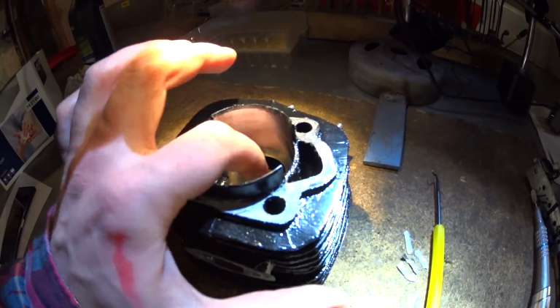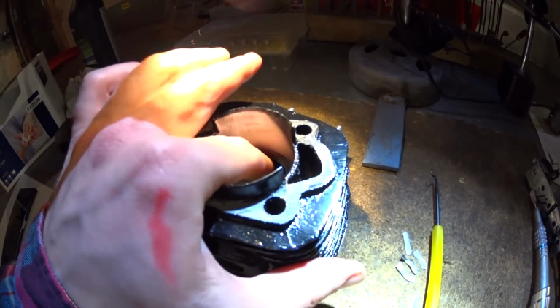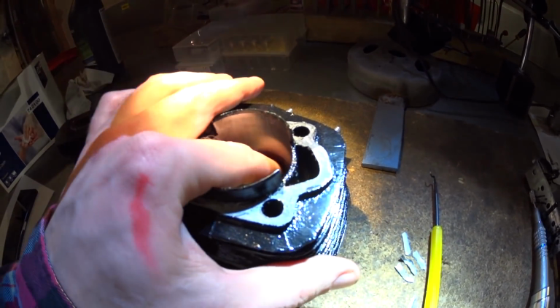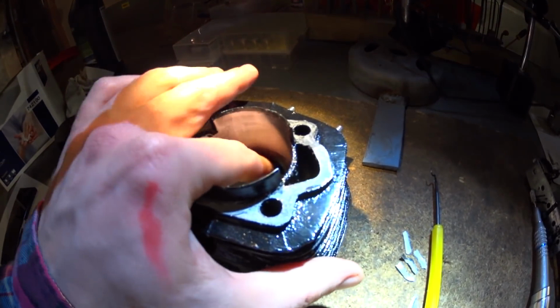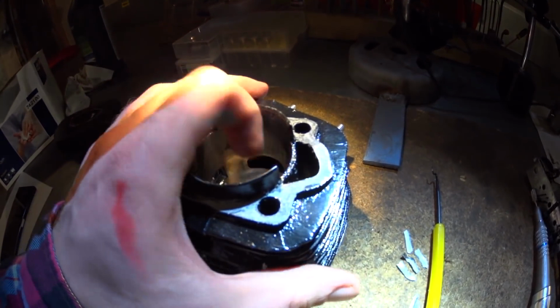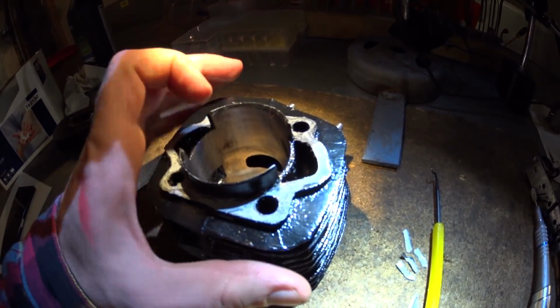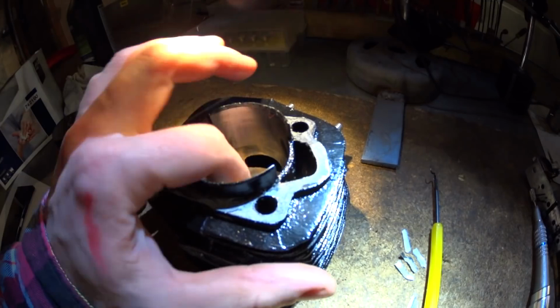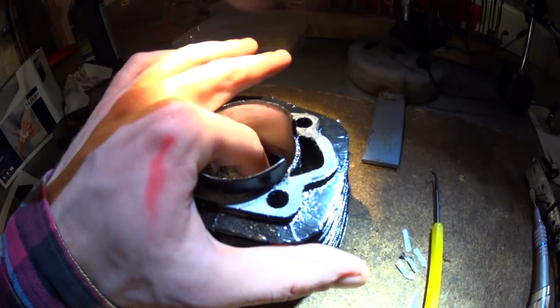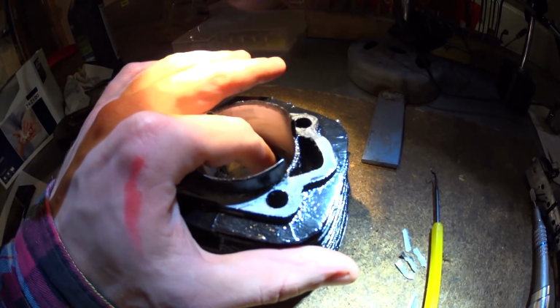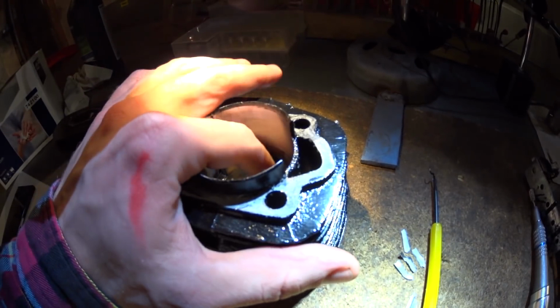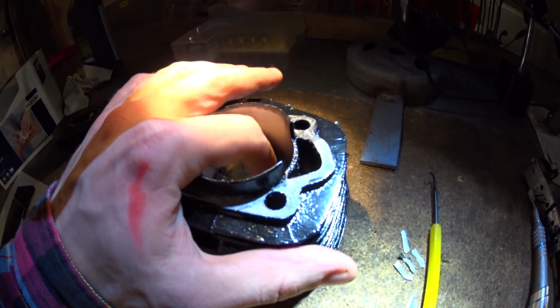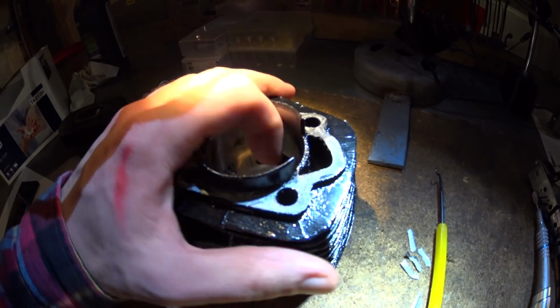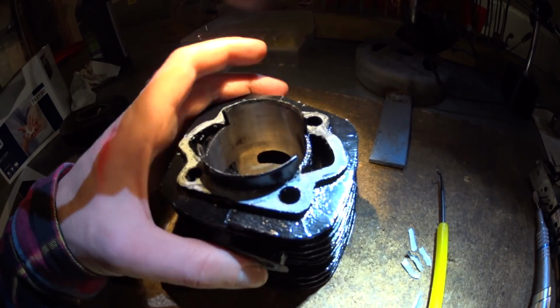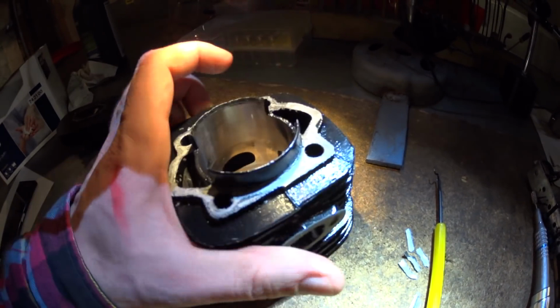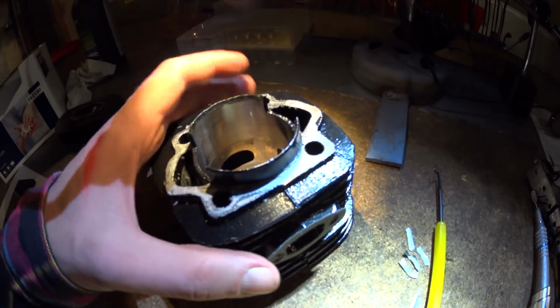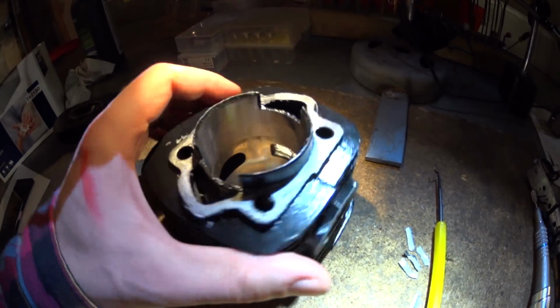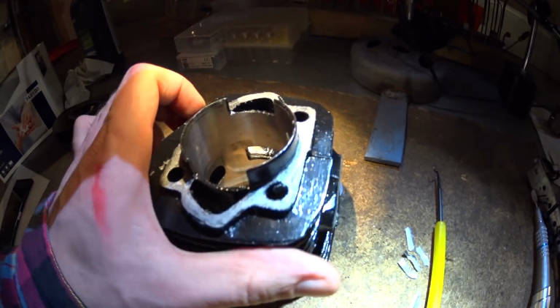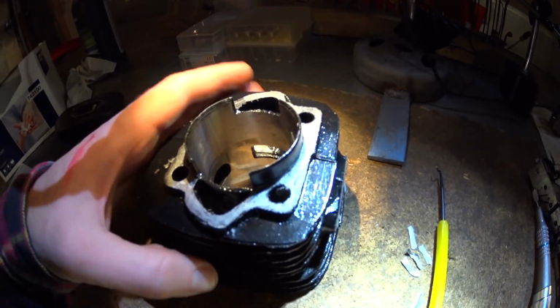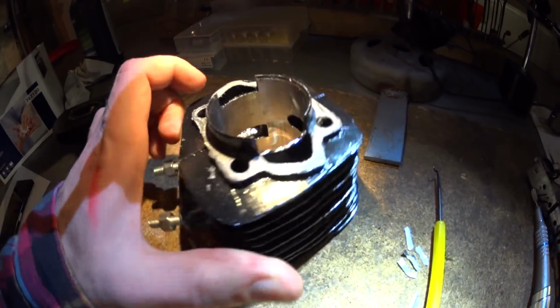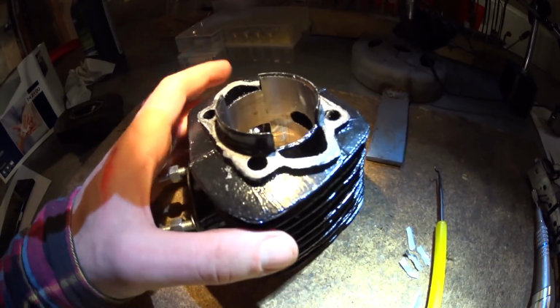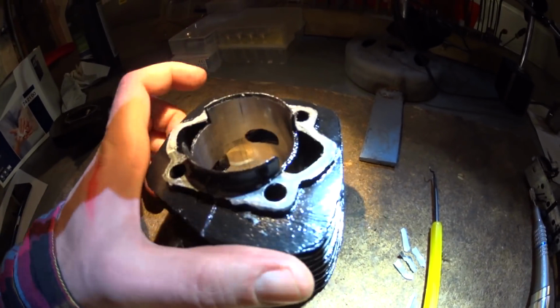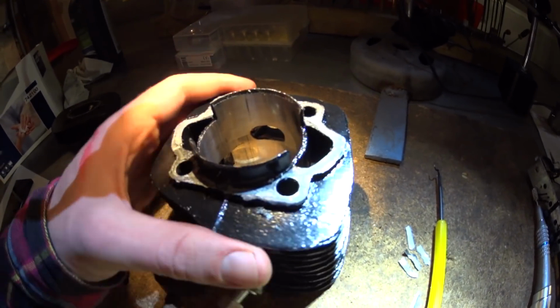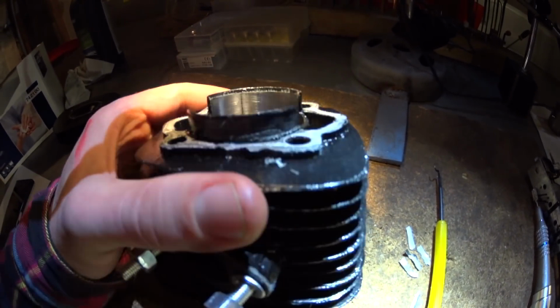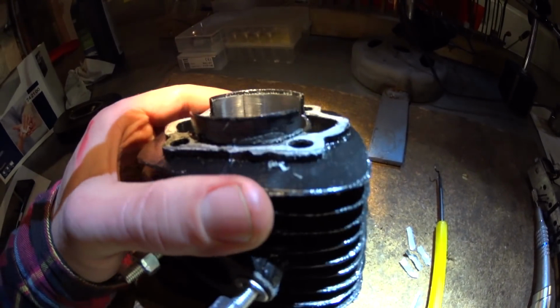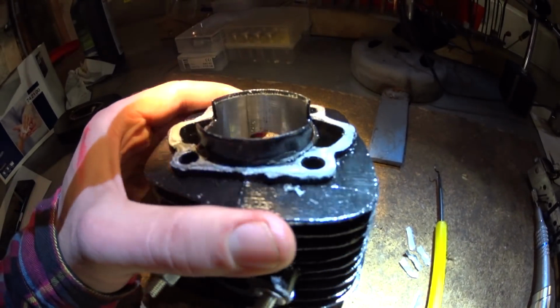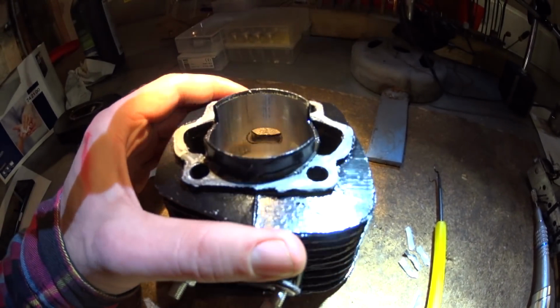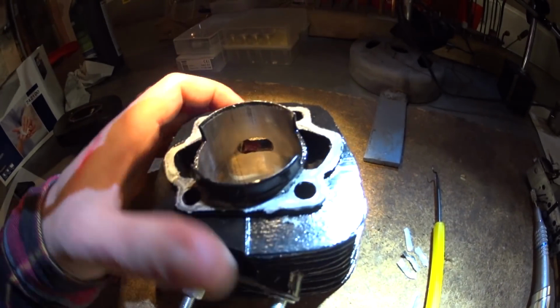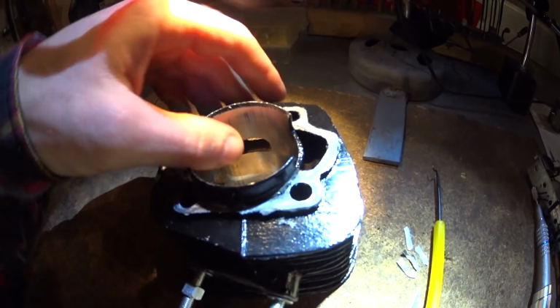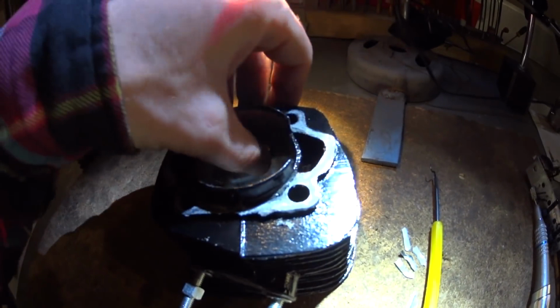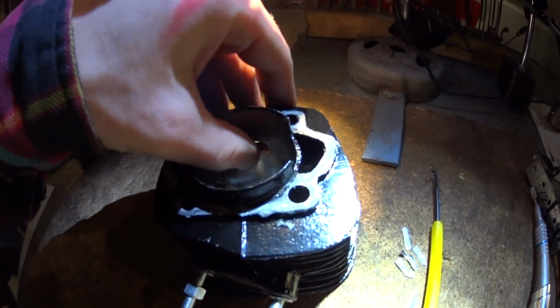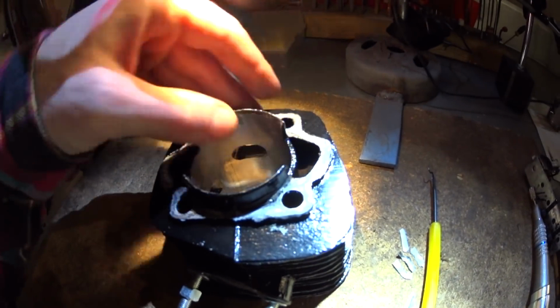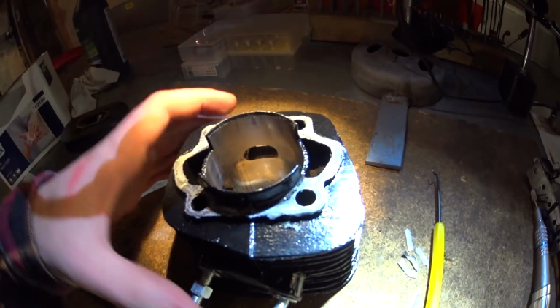I'll clean up both transfers and the exhaust port — just clean up the edge and give it a slight chamfer. And on the intake, just chamfer it a bit.